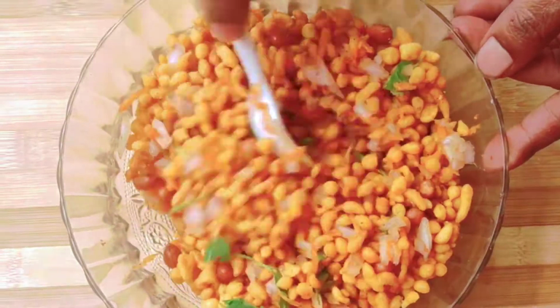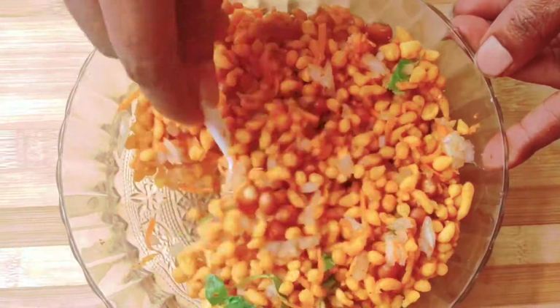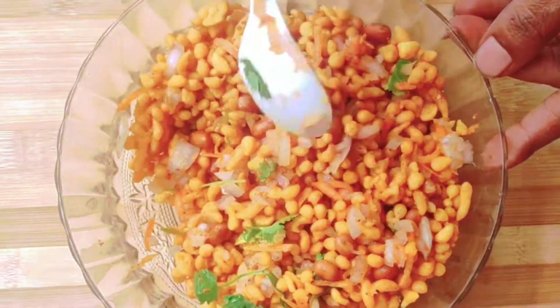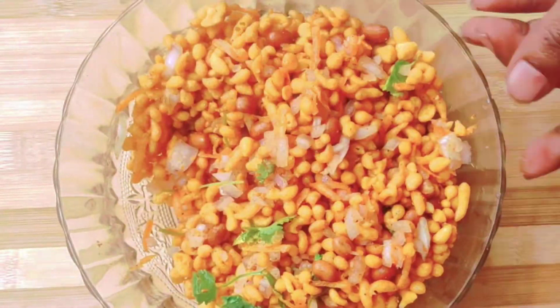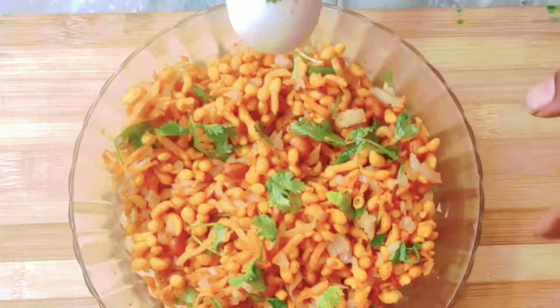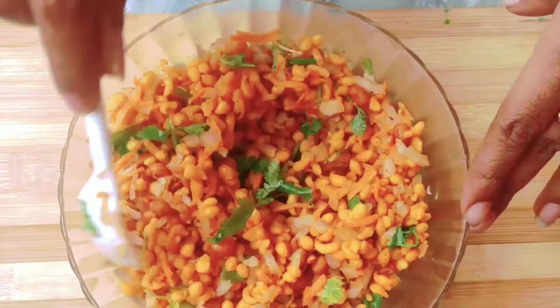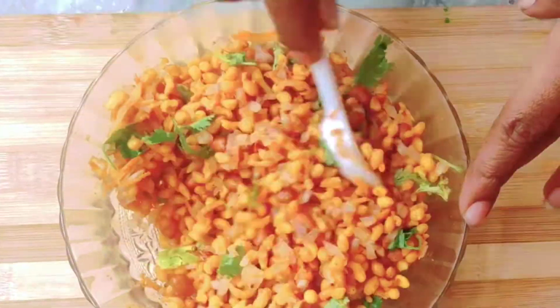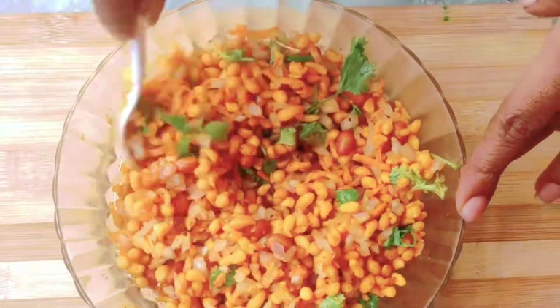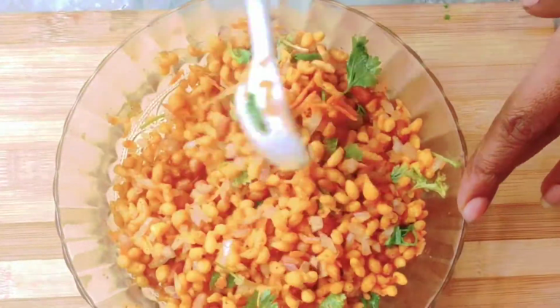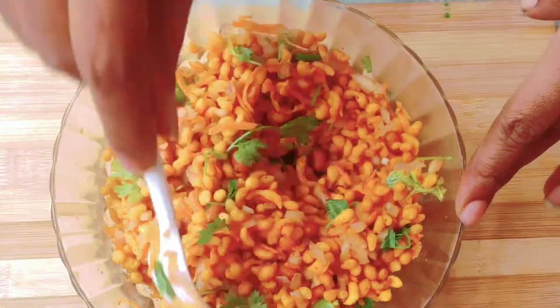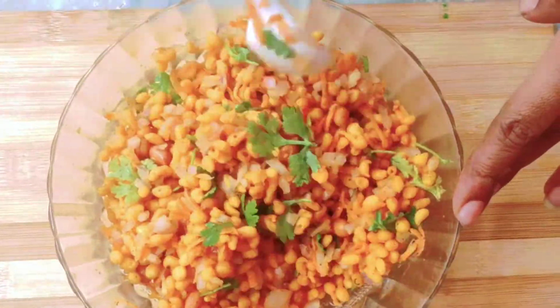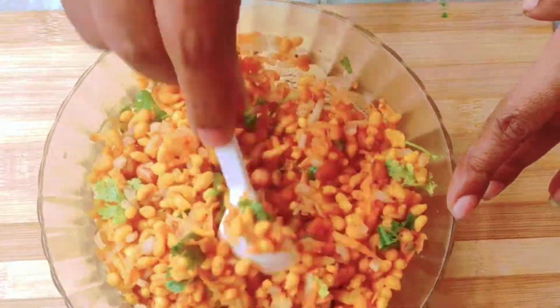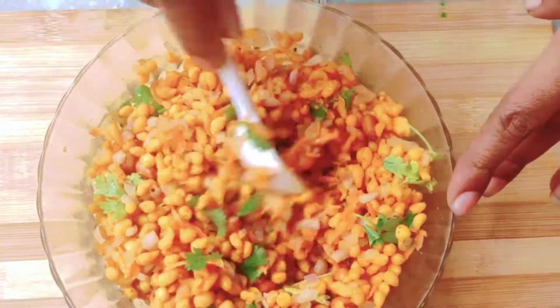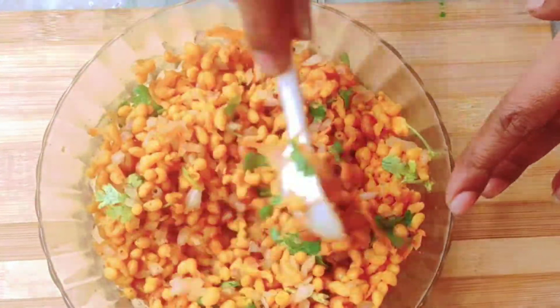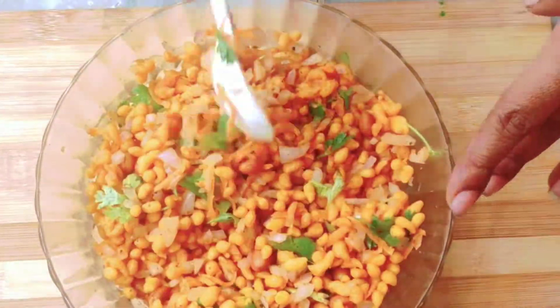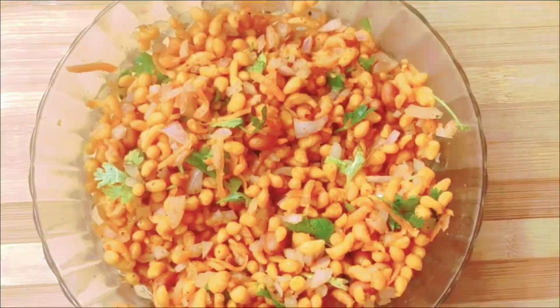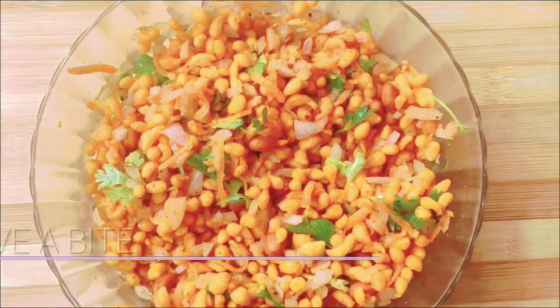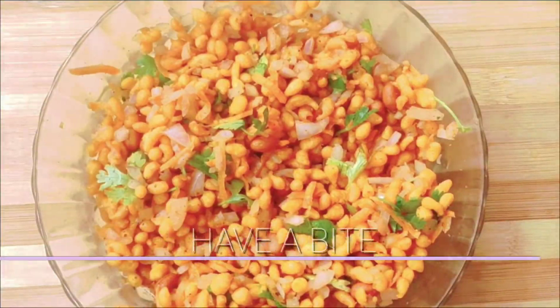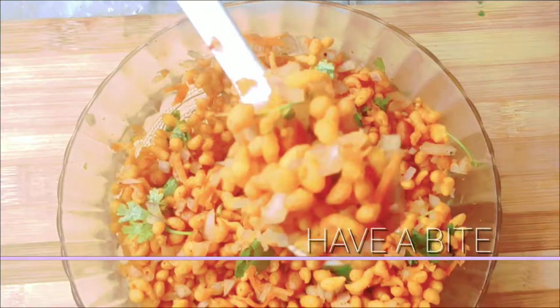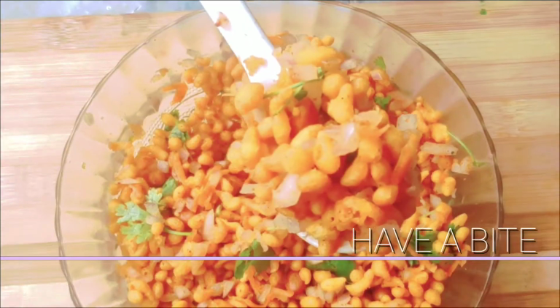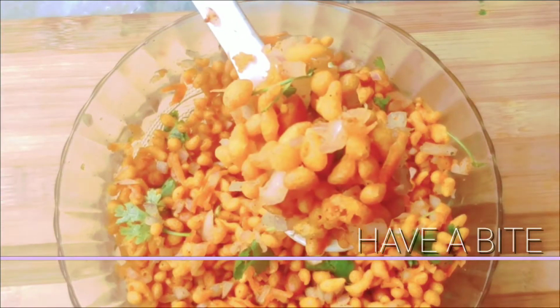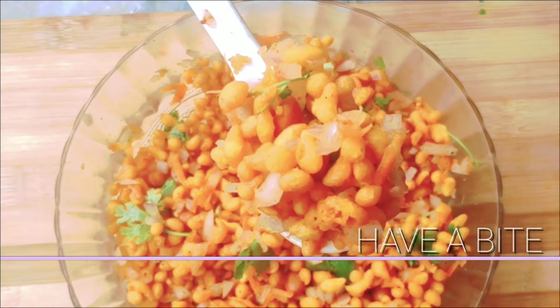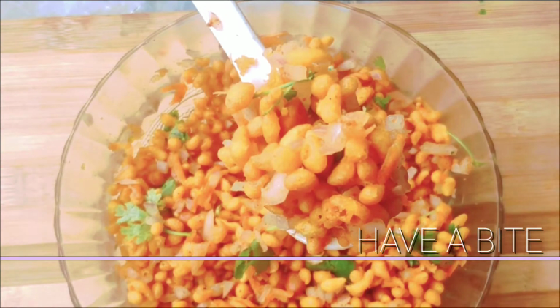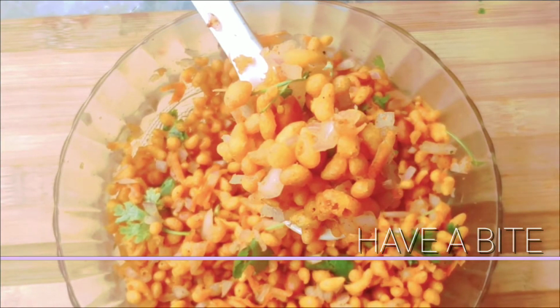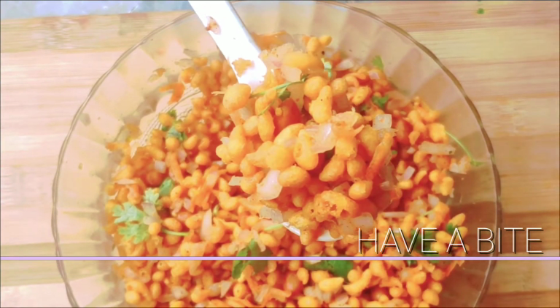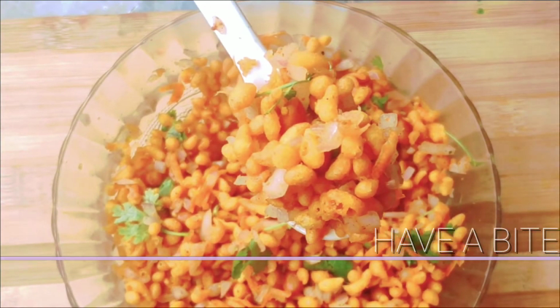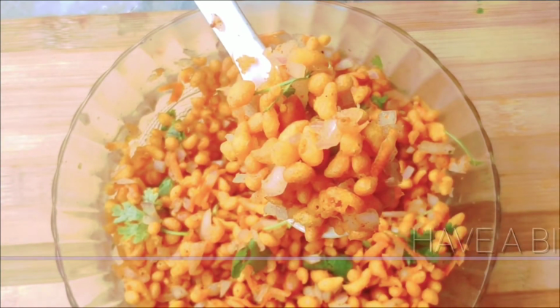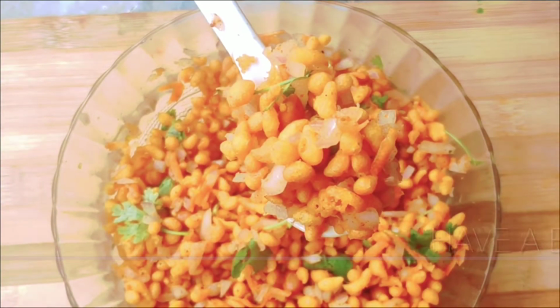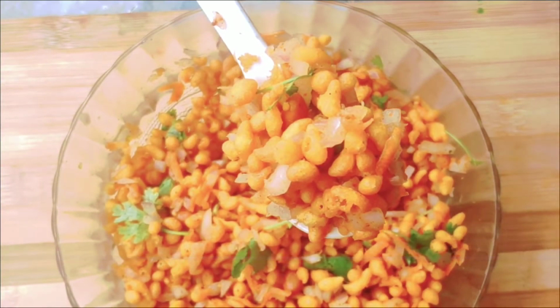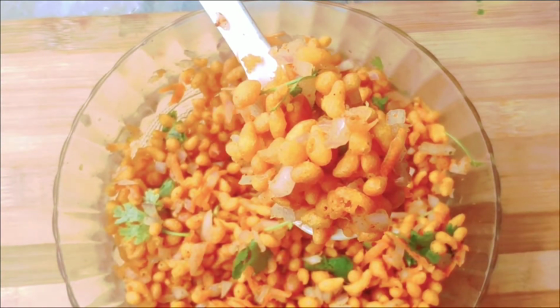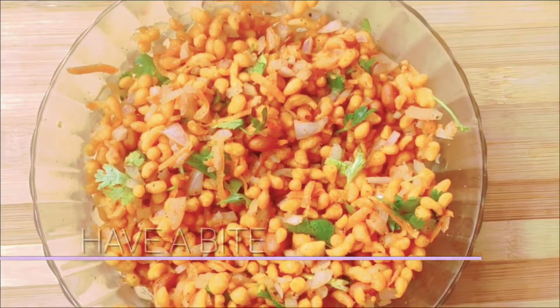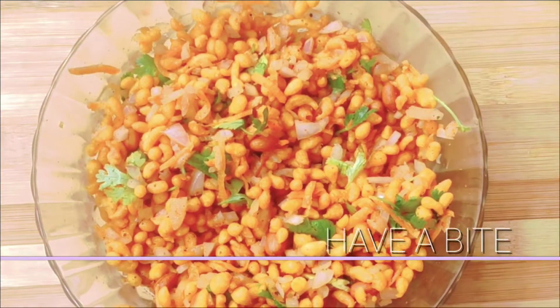And serve it. I am ready for the rich karma and you are definitely going to try it.